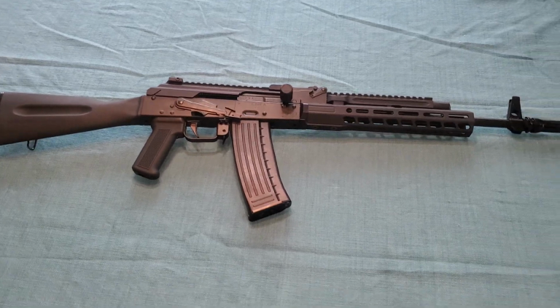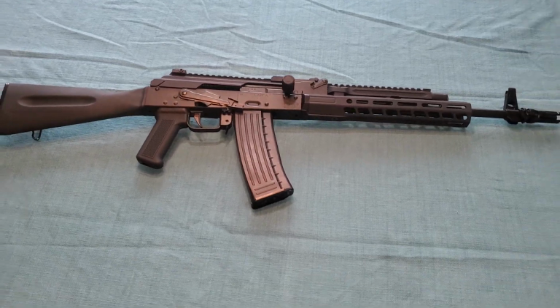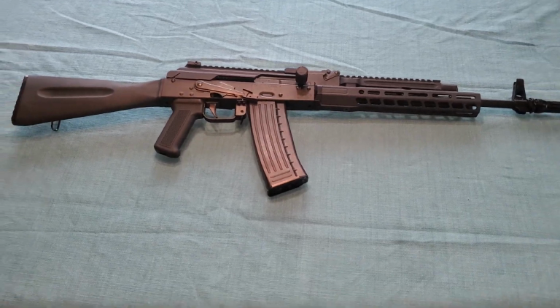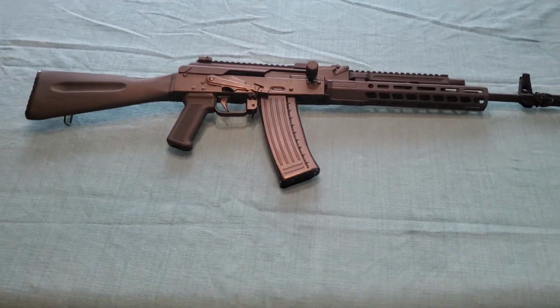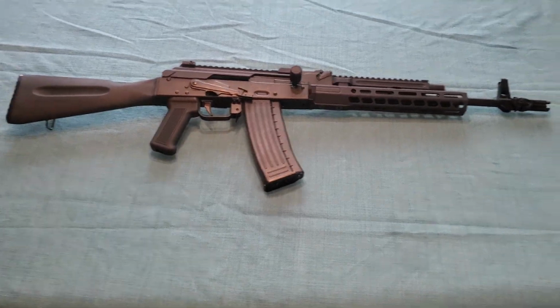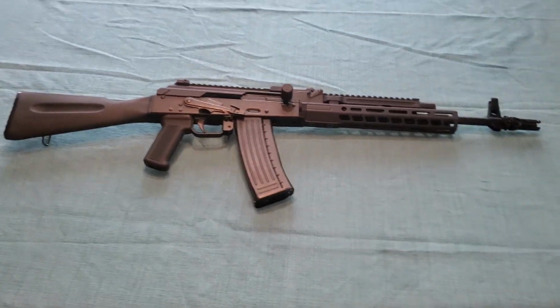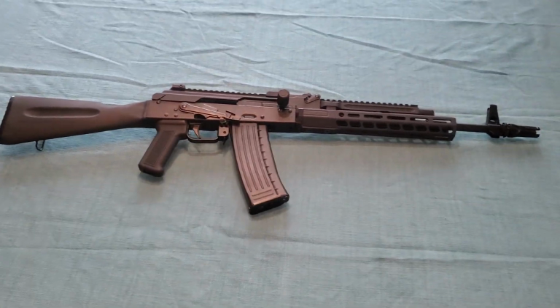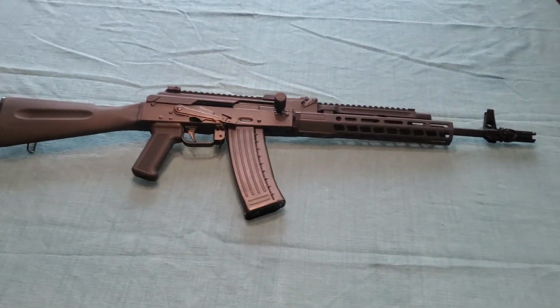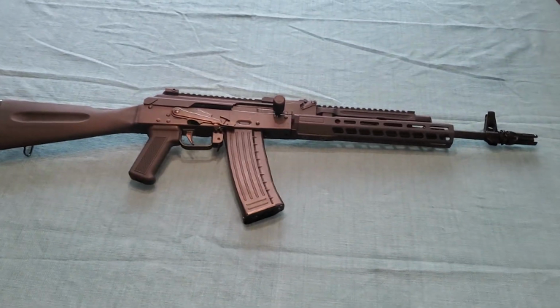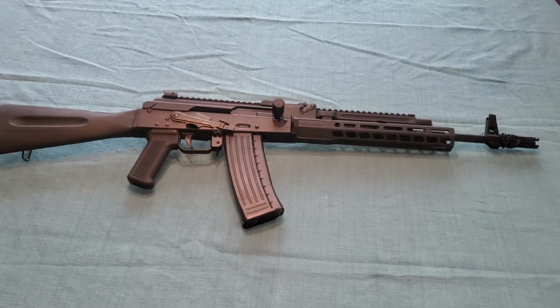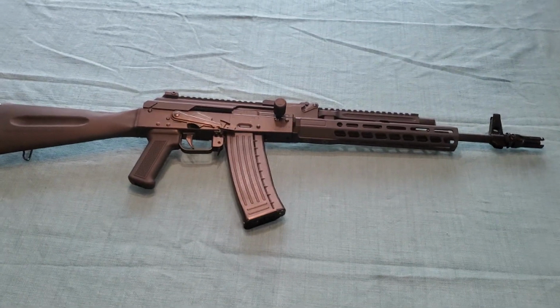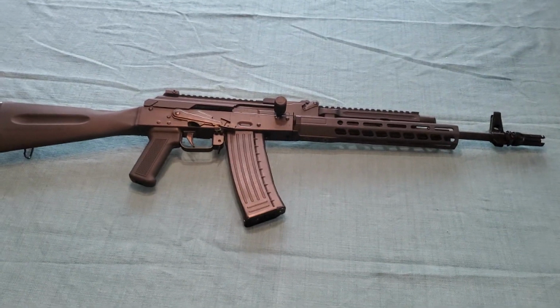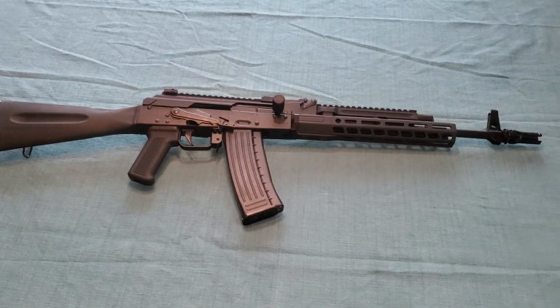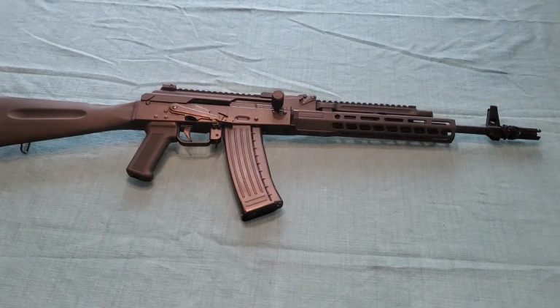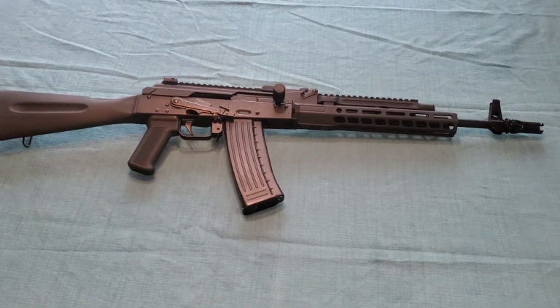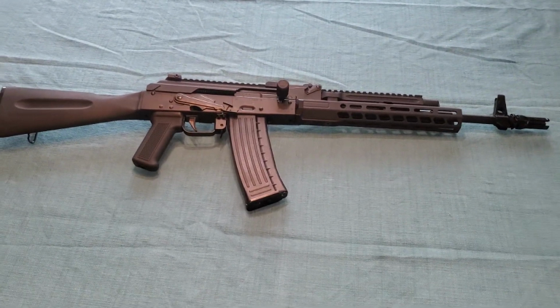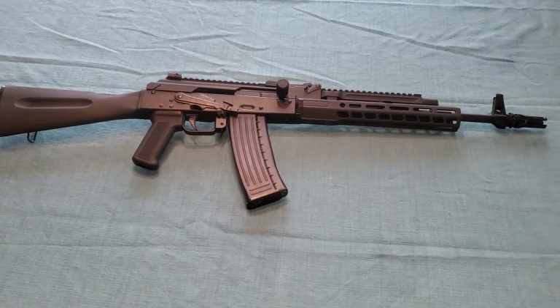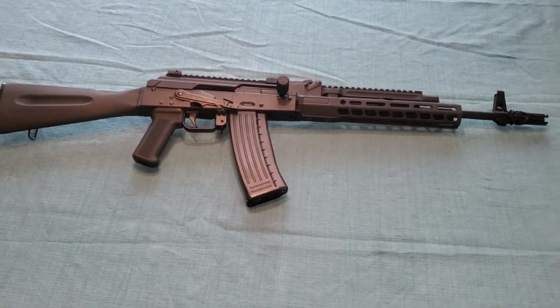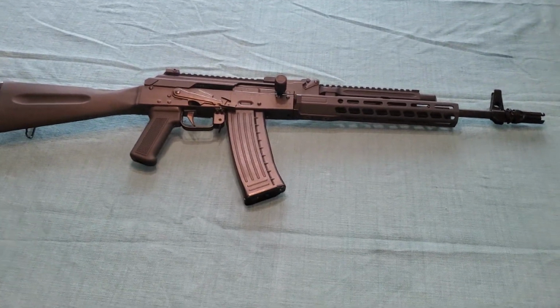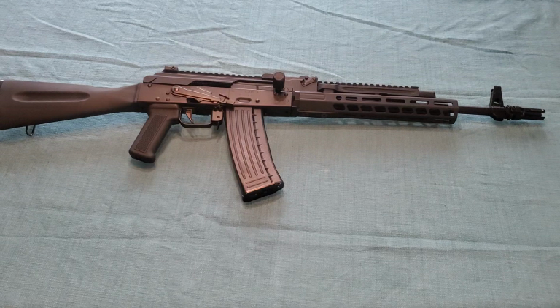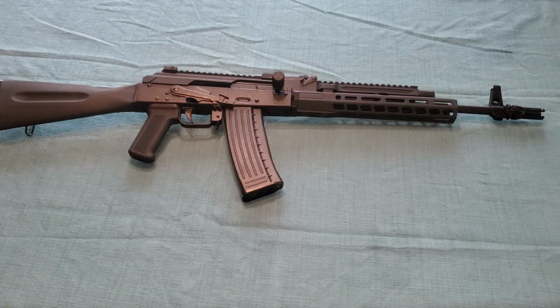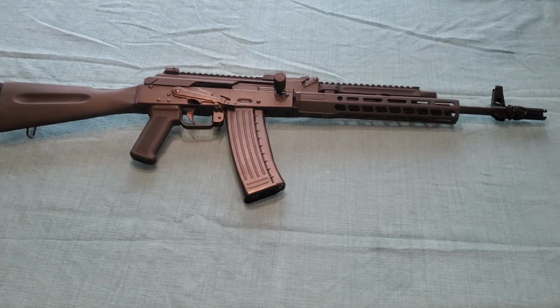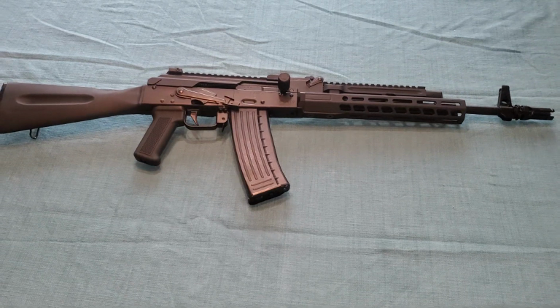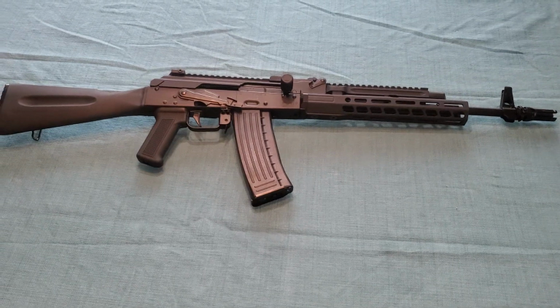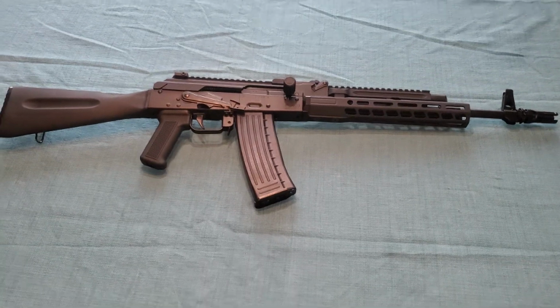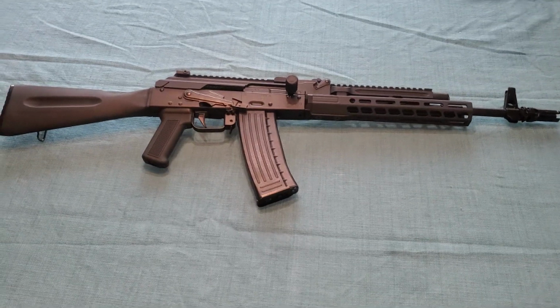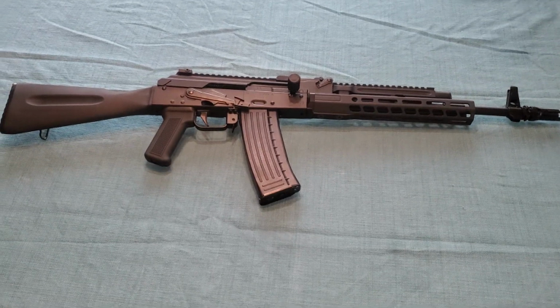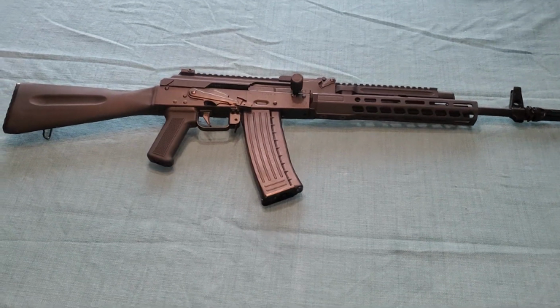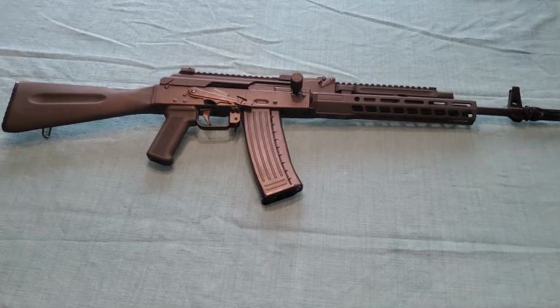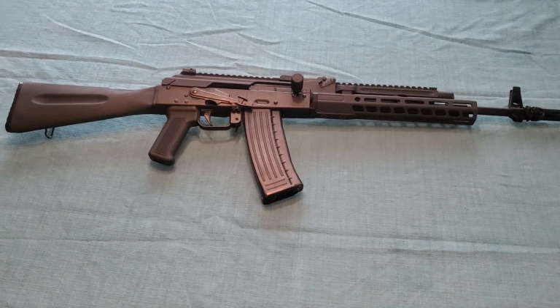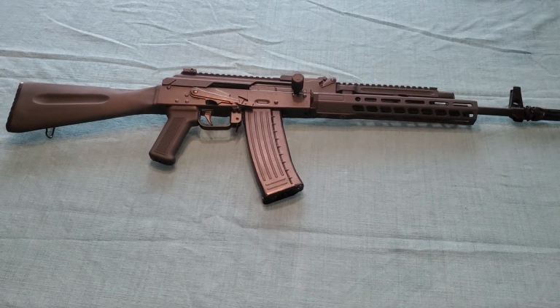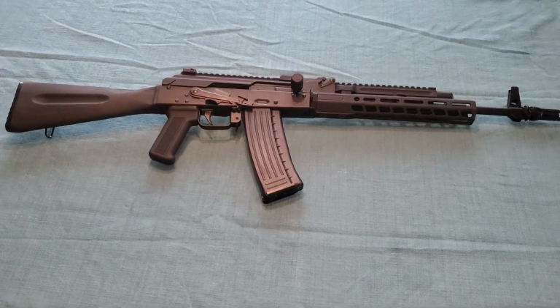Hello everybody, this is Frank from Big Dipper Defense, coming at you from Palmer, Alaska.